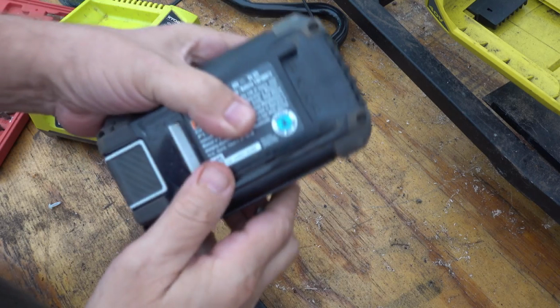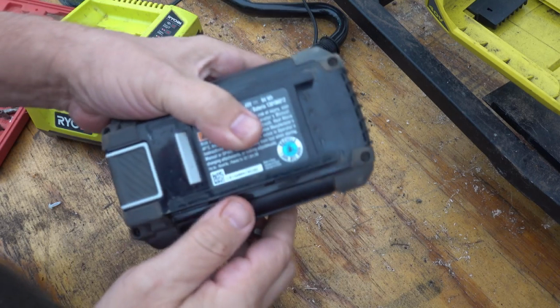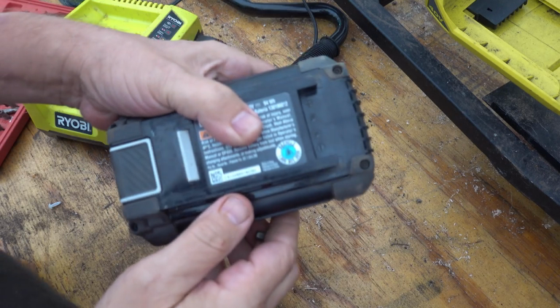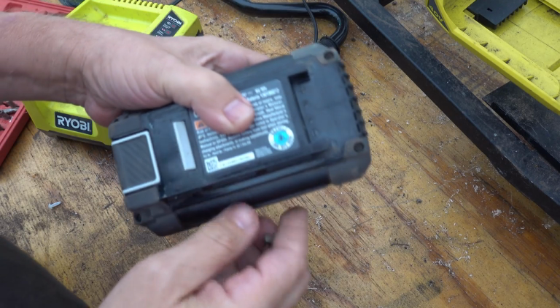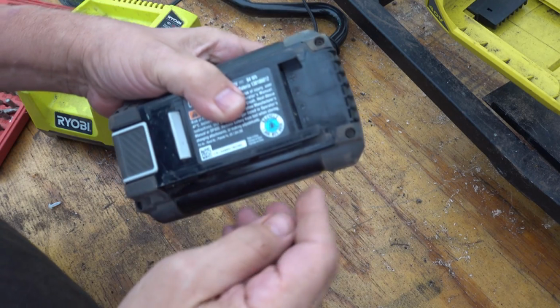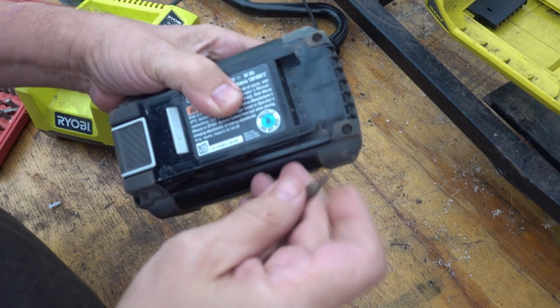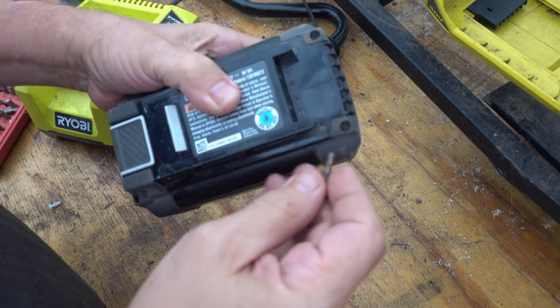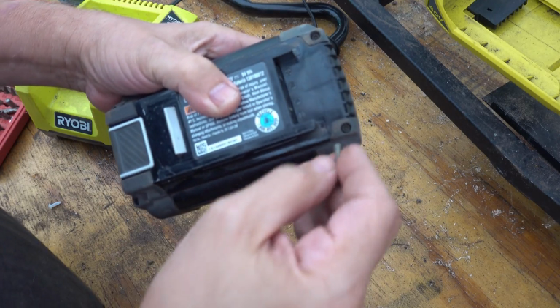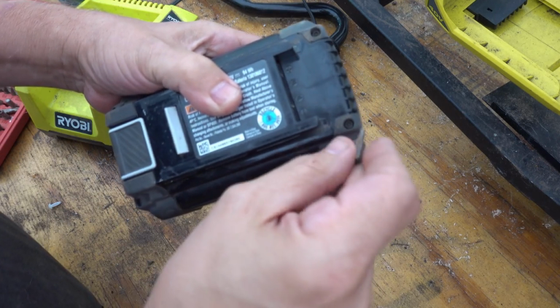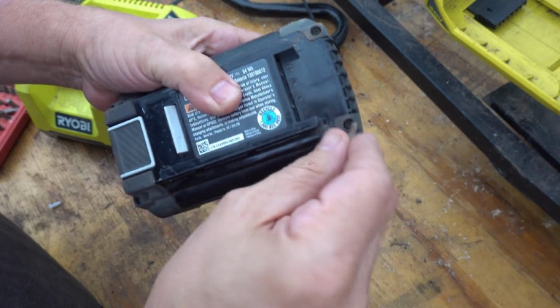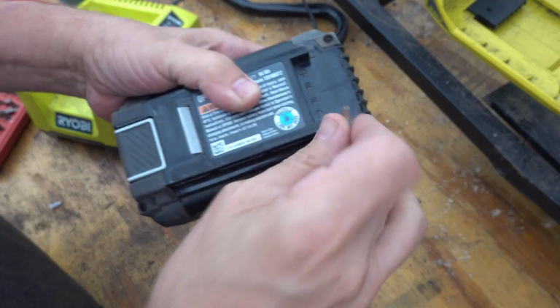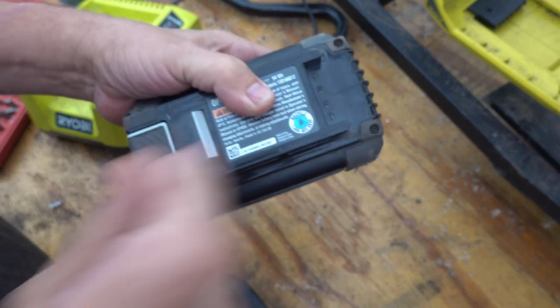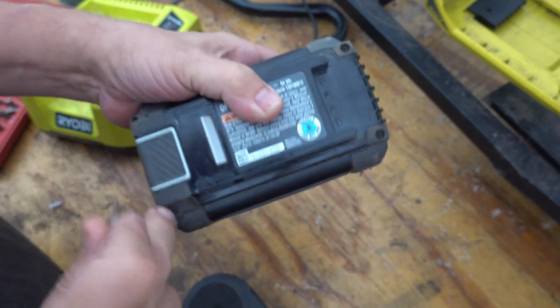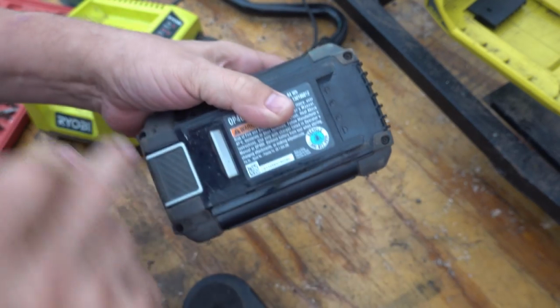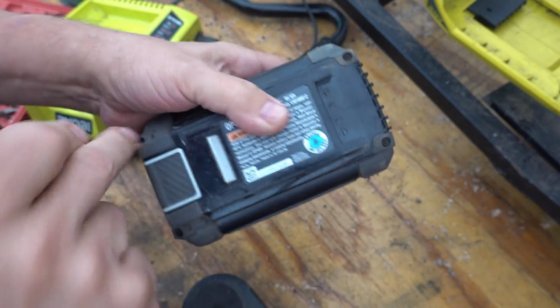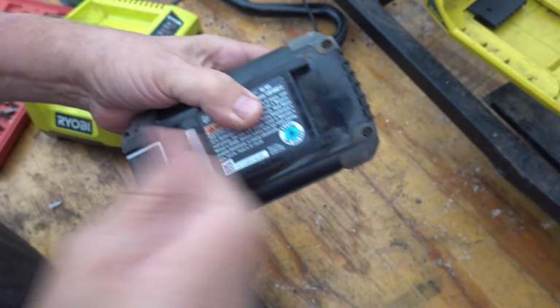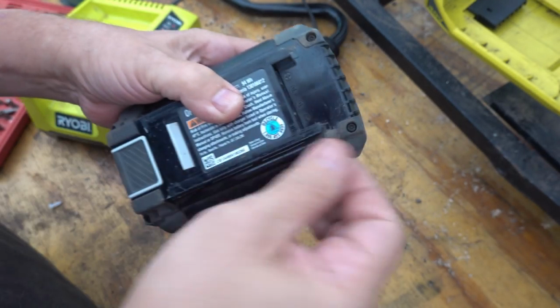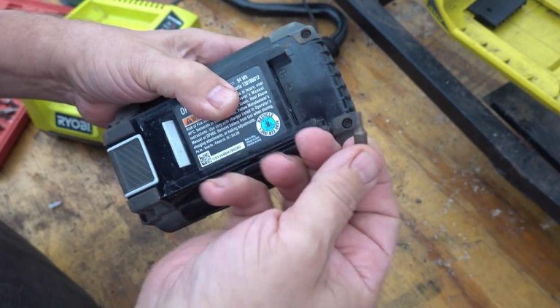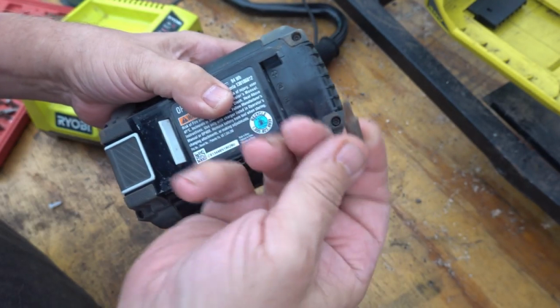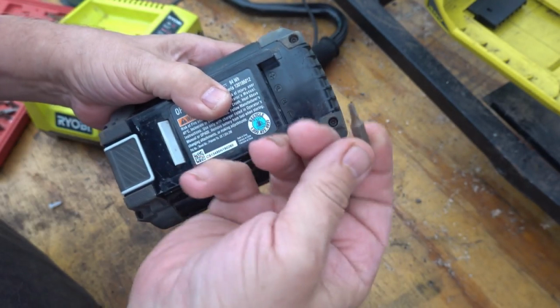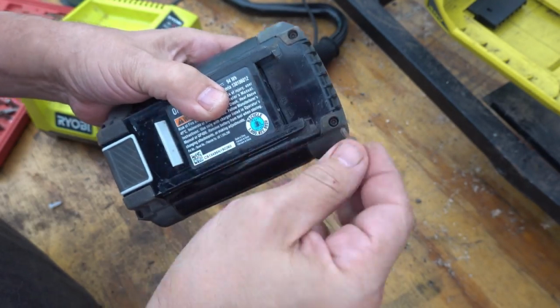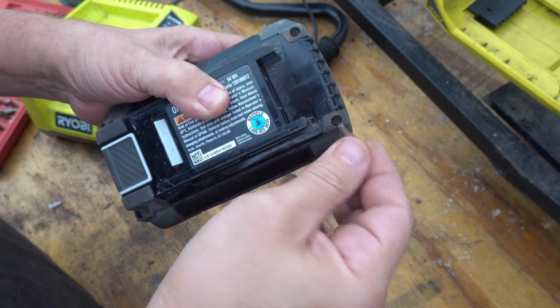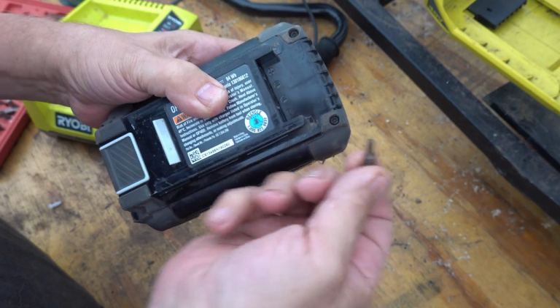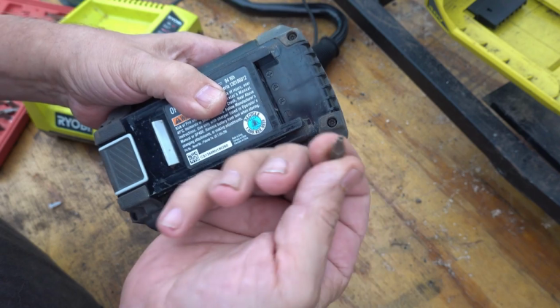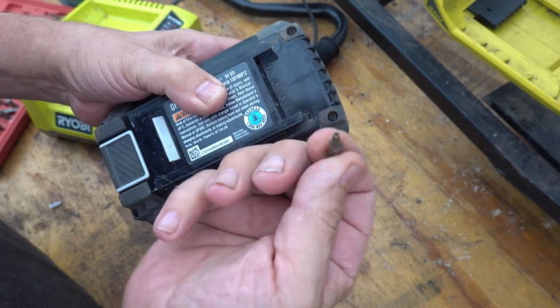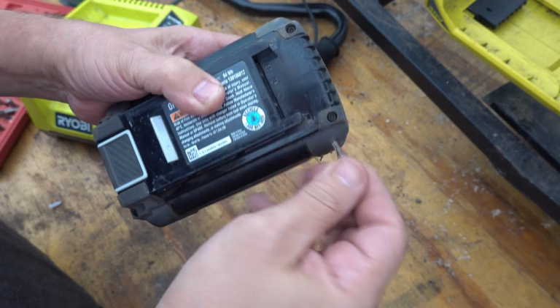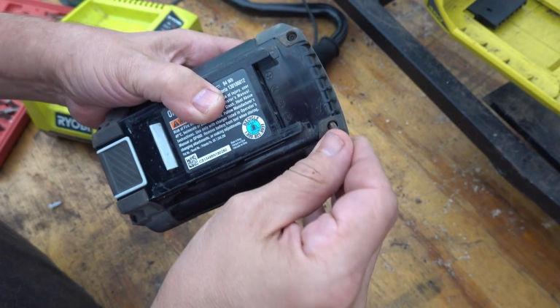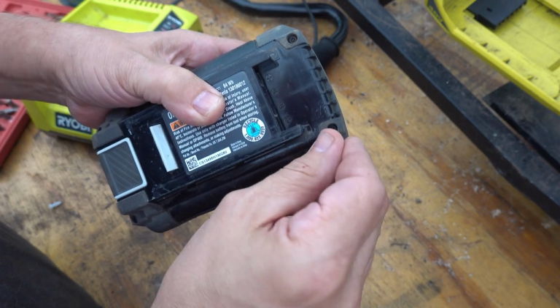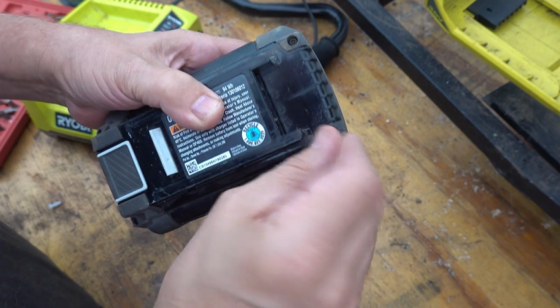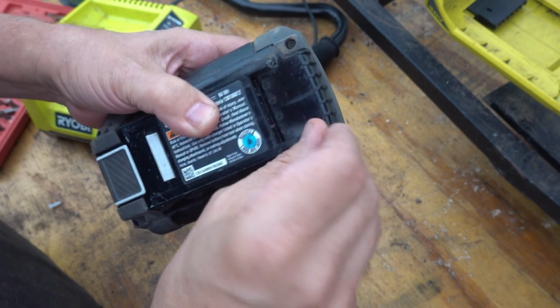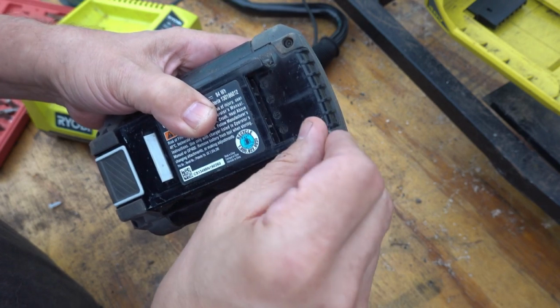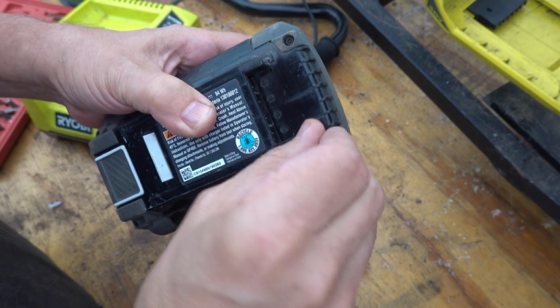Now, the battery pack itself is held together by these four screws. There's a T15 security bit, which — I happen to have.